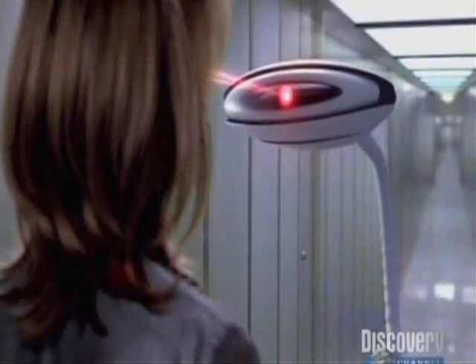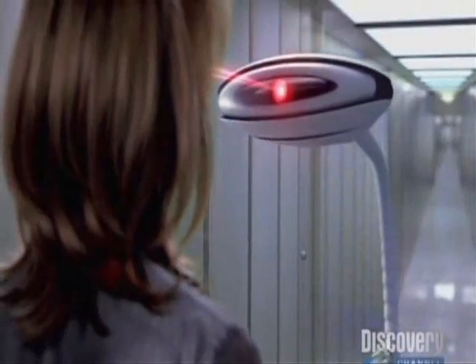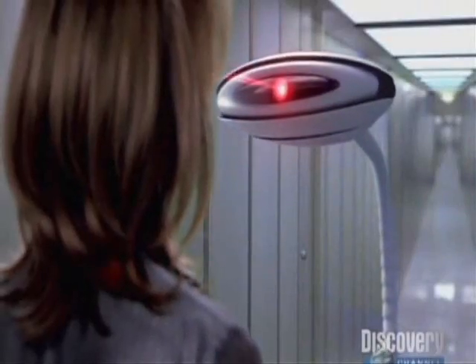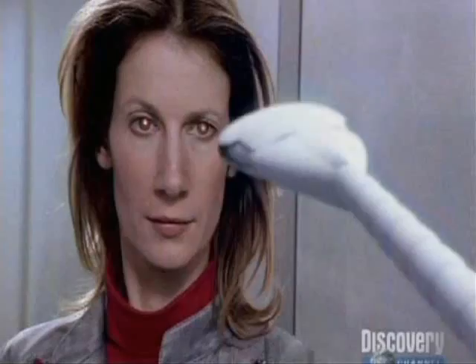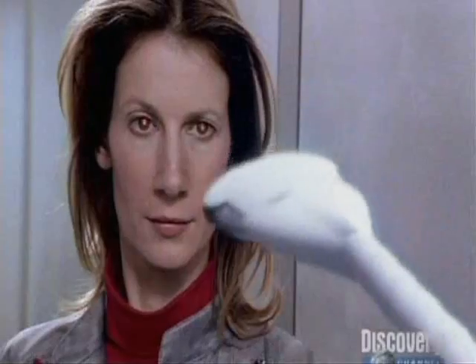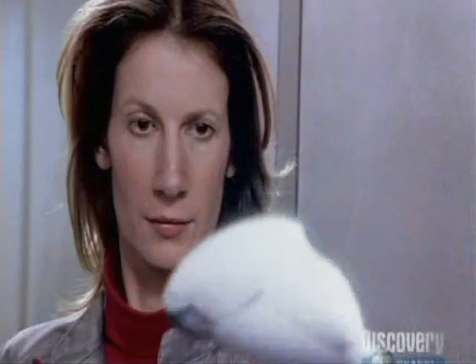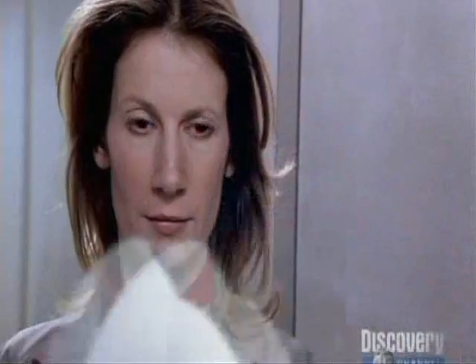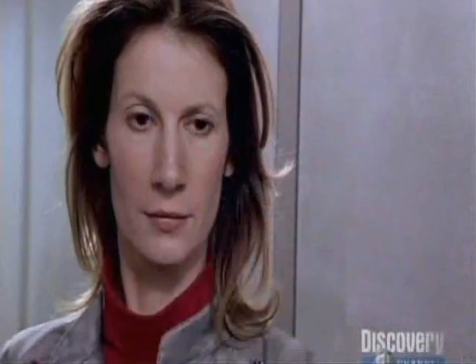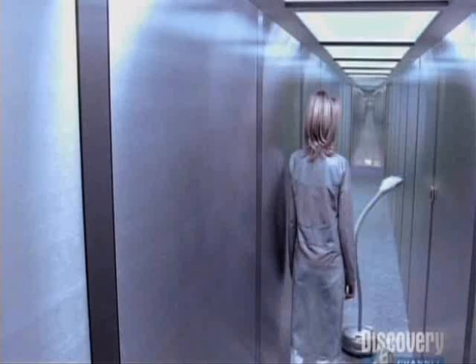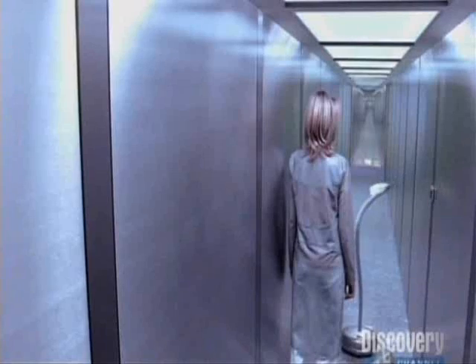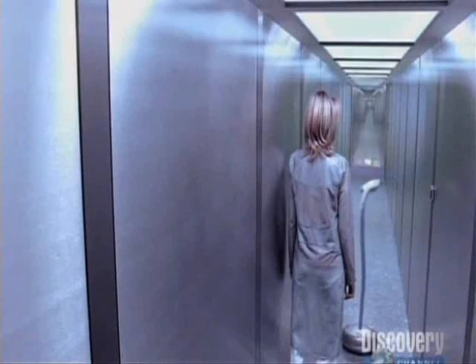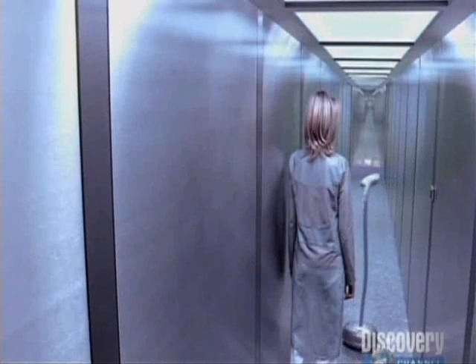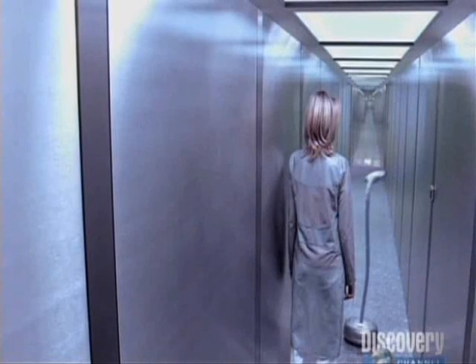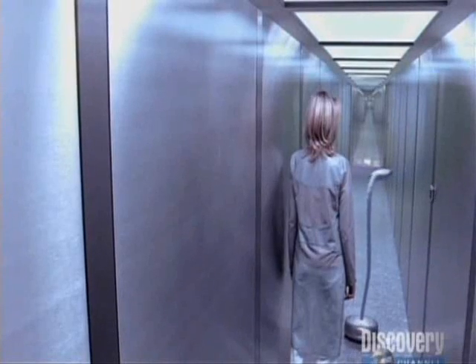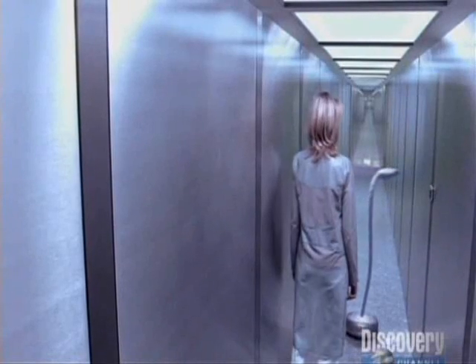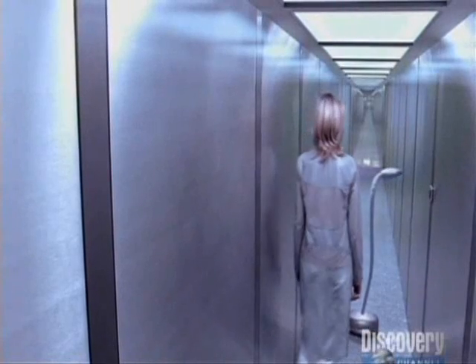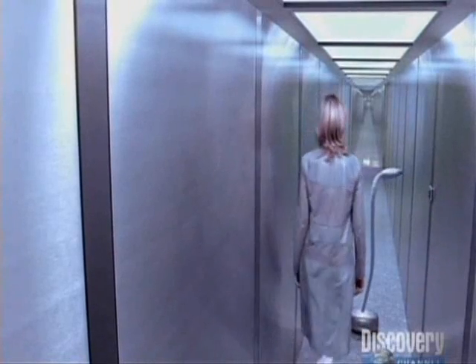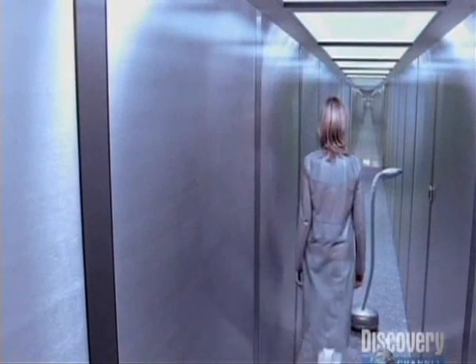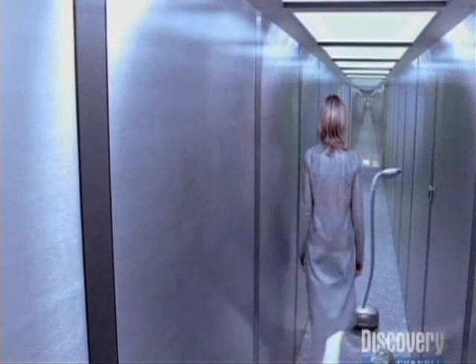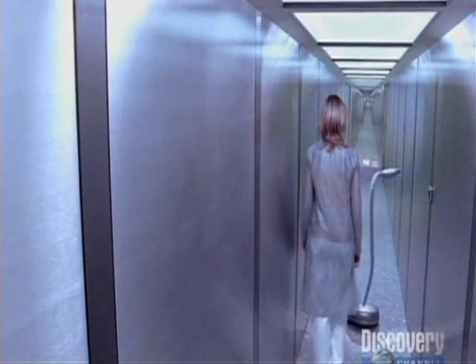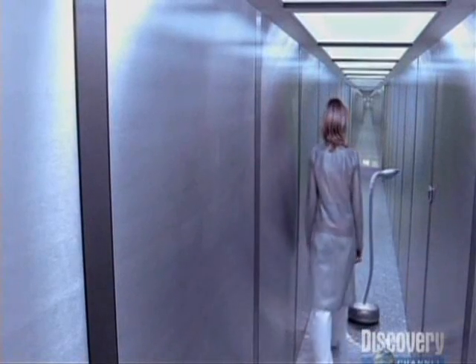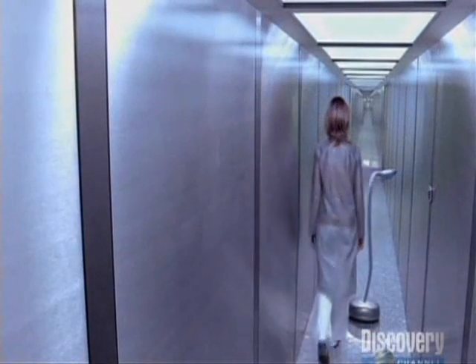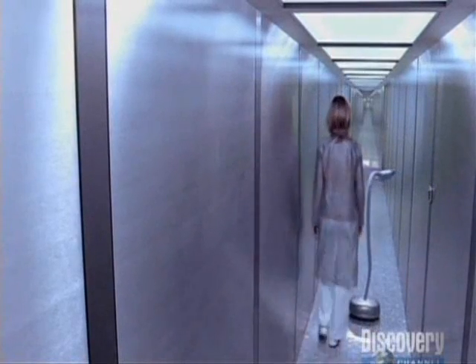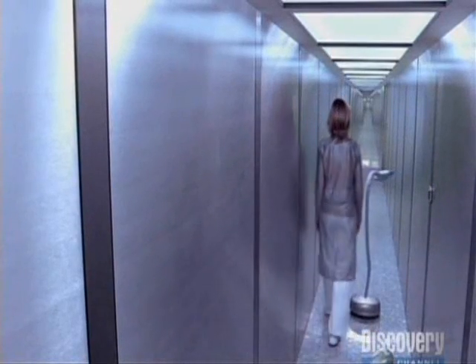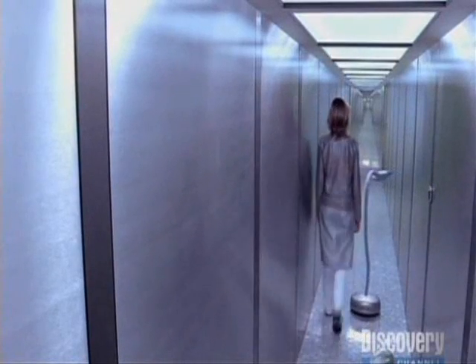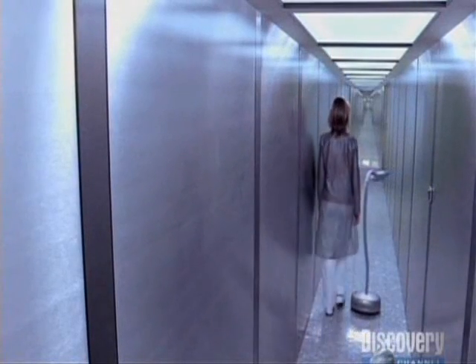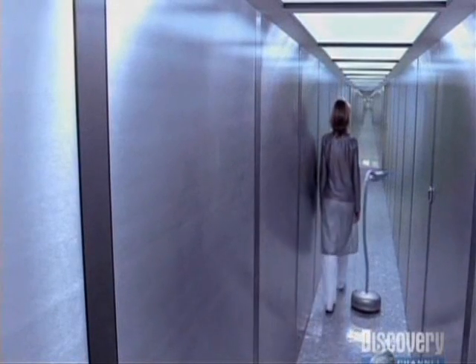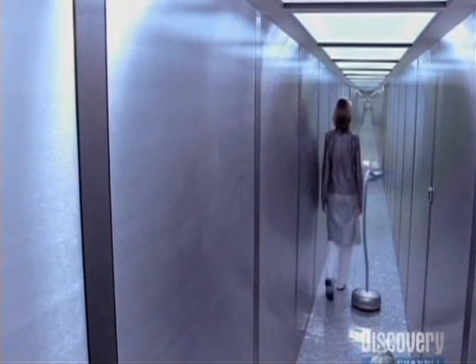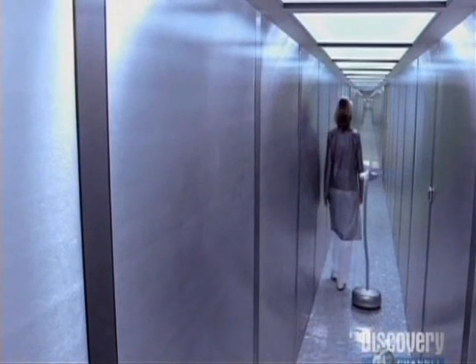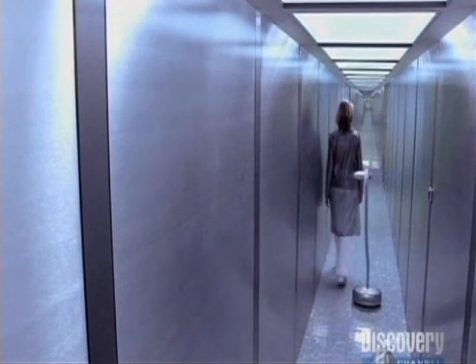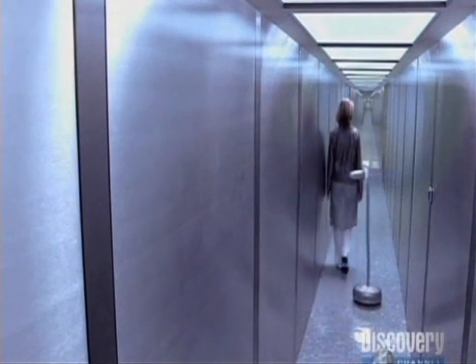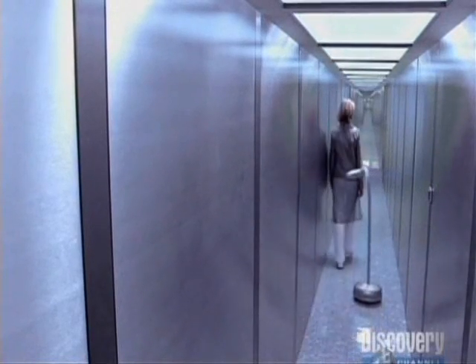Iris scan identified. Marie Balzac. Status cleared for security zone. Have a nice evening.